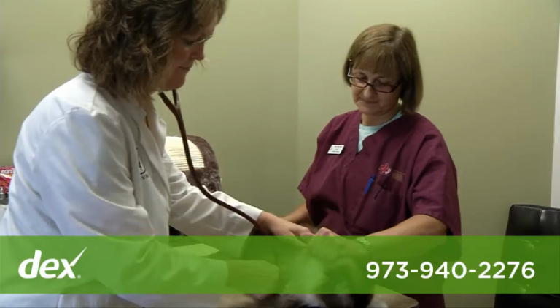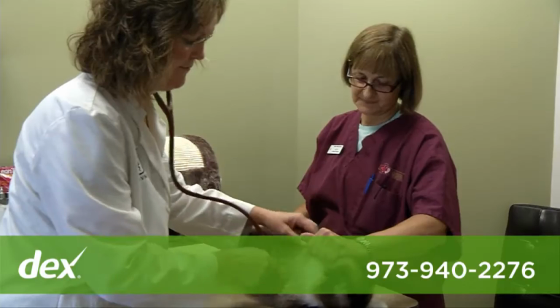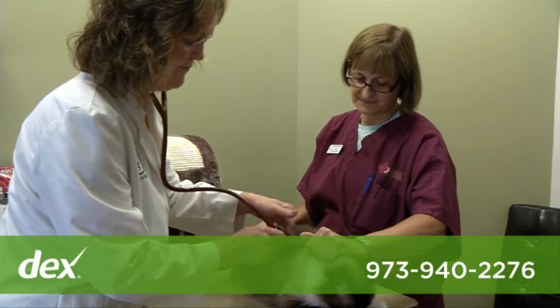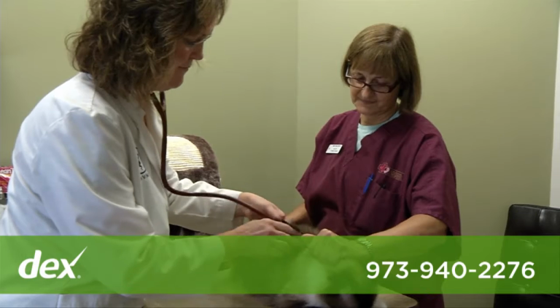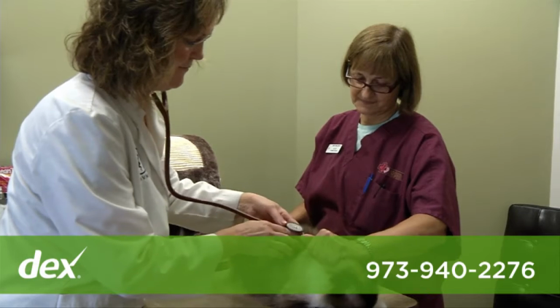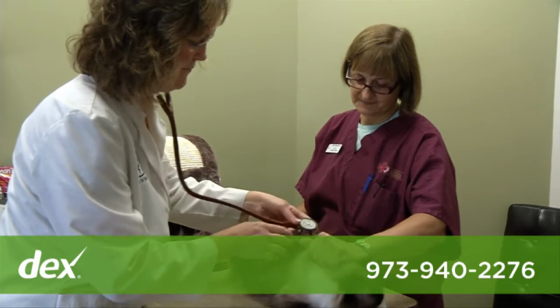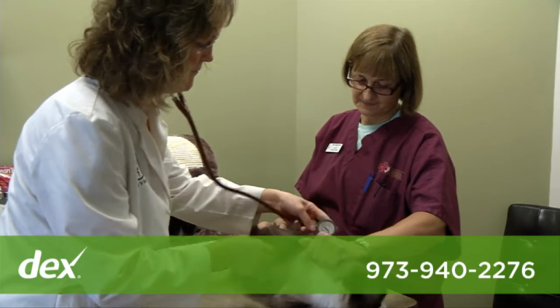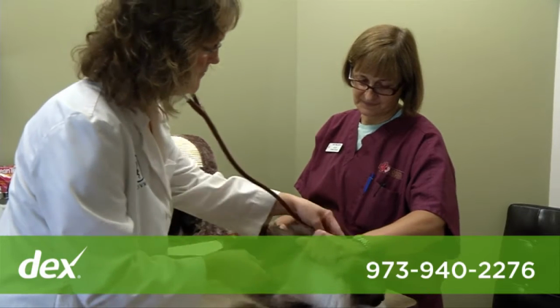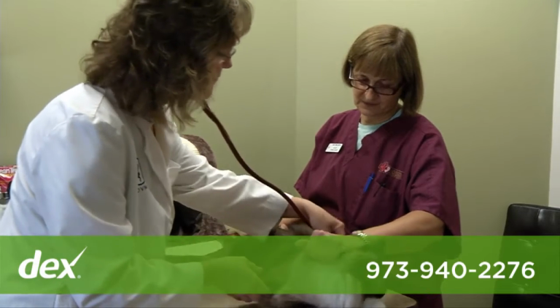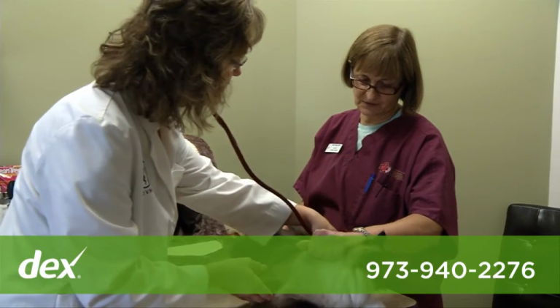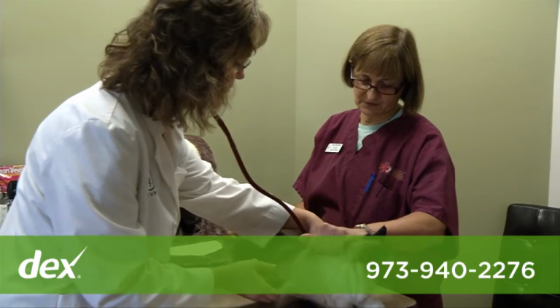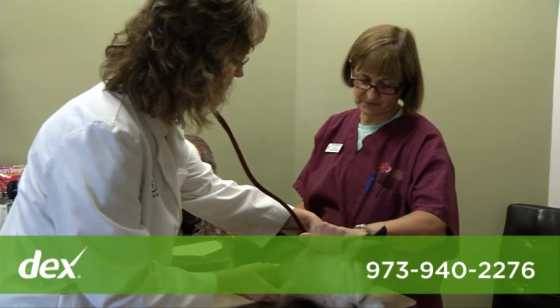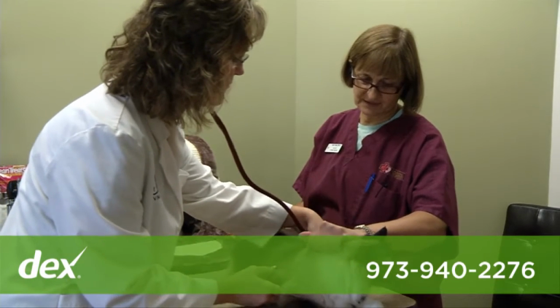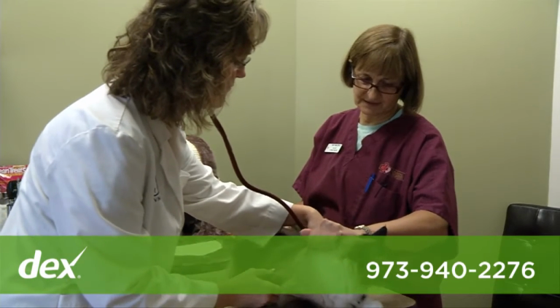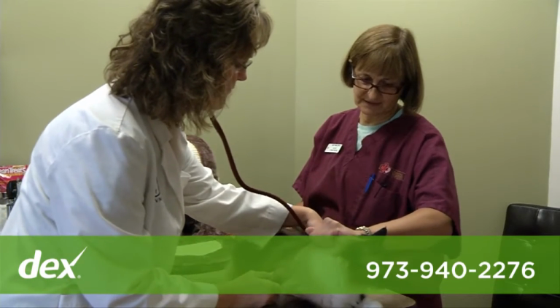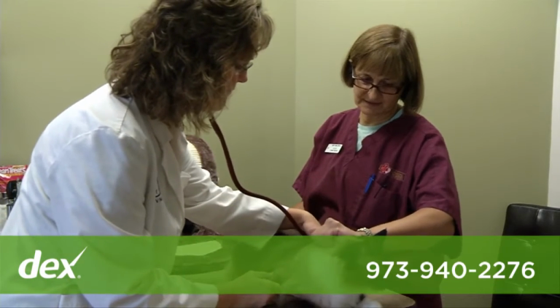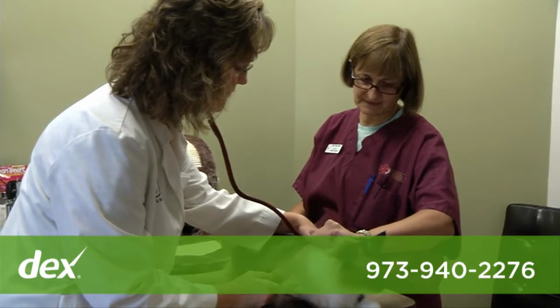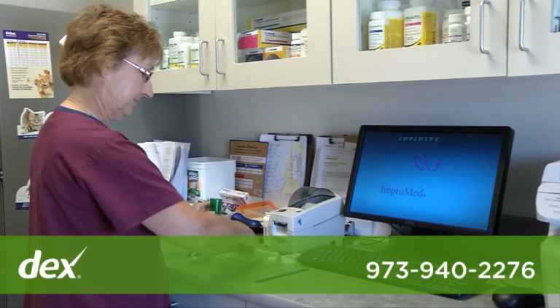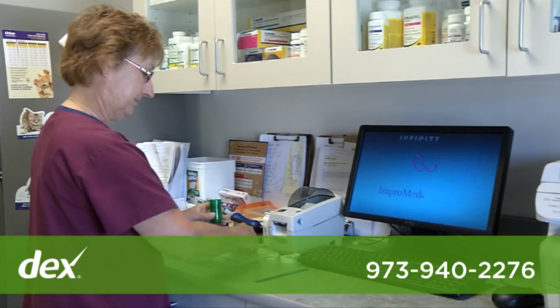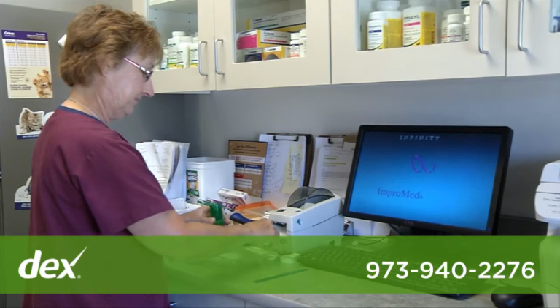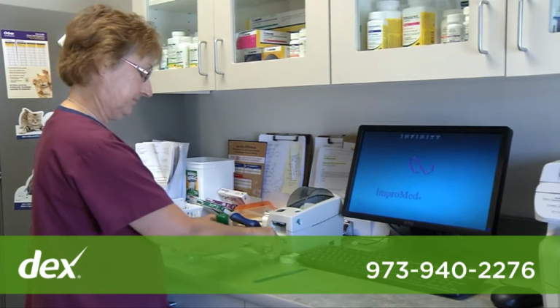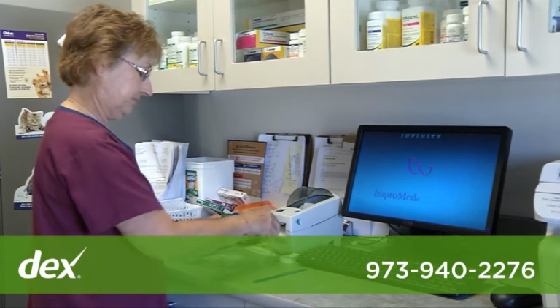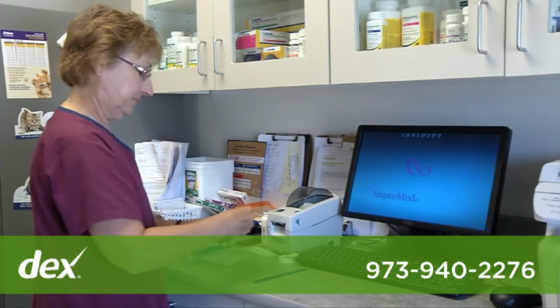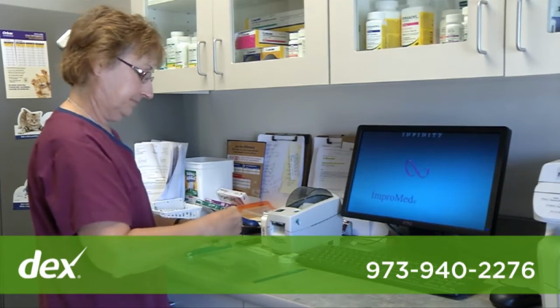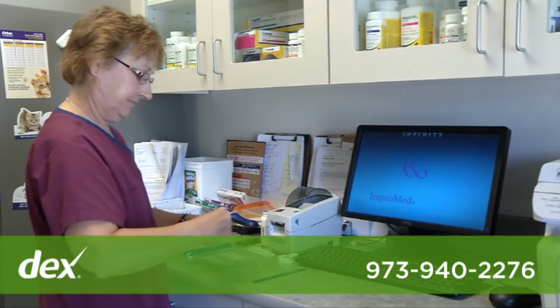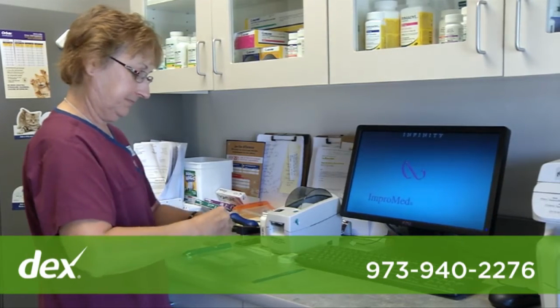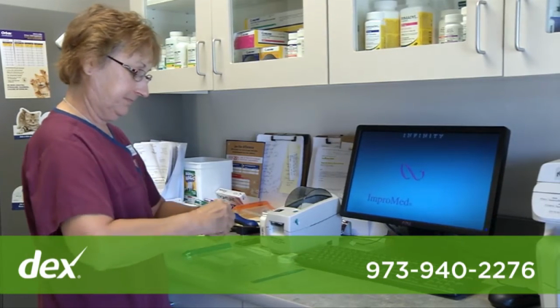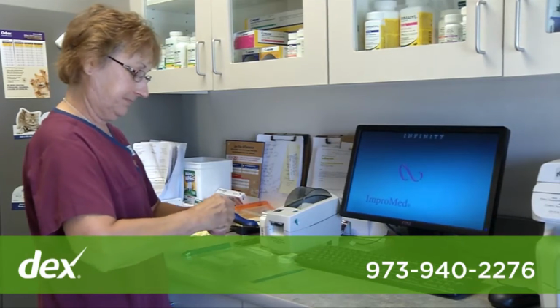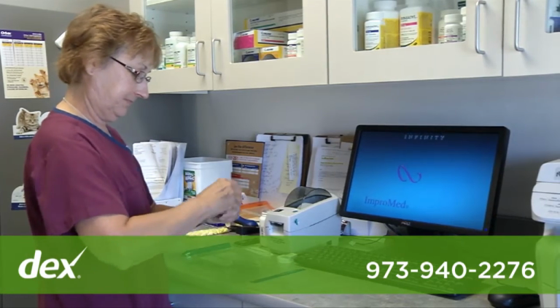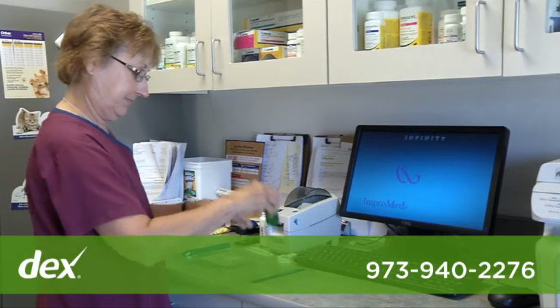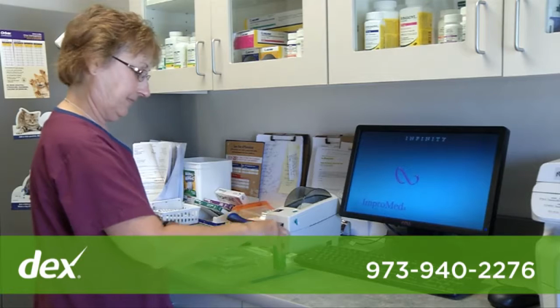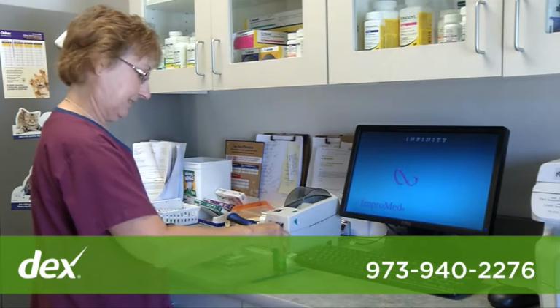We have five exam rooms with one designated for our cat patients. Prescriptions are prepared here in our on-site pharmacy.